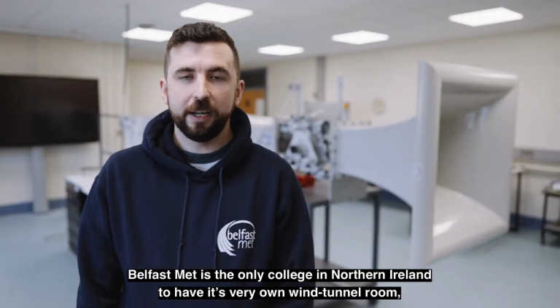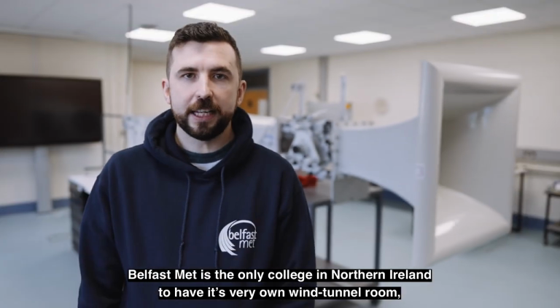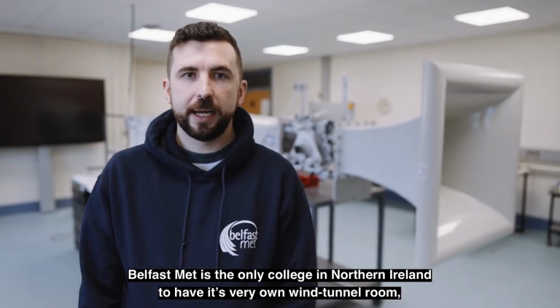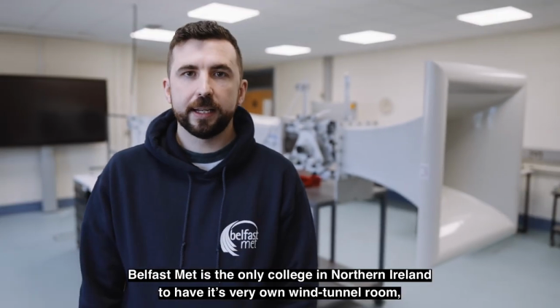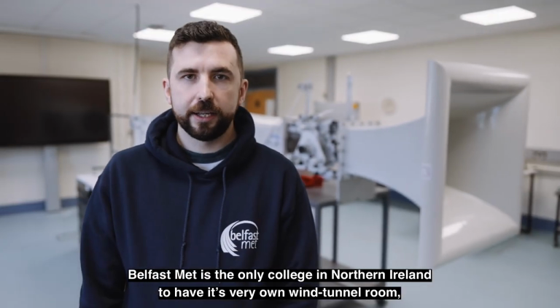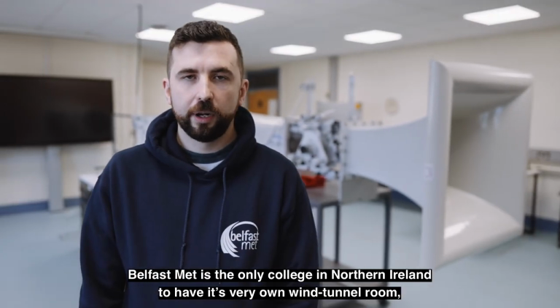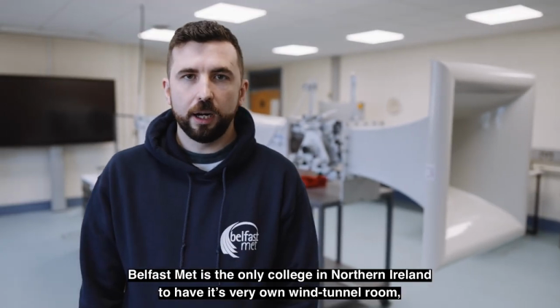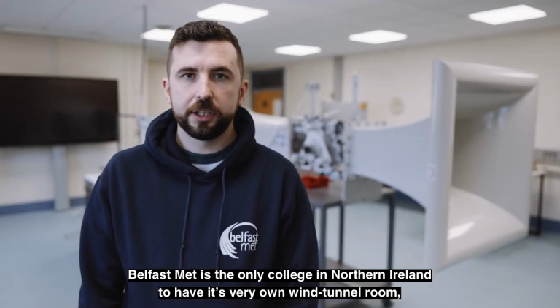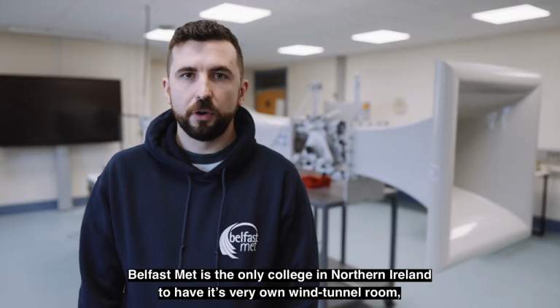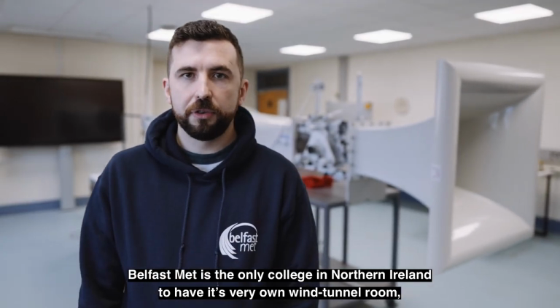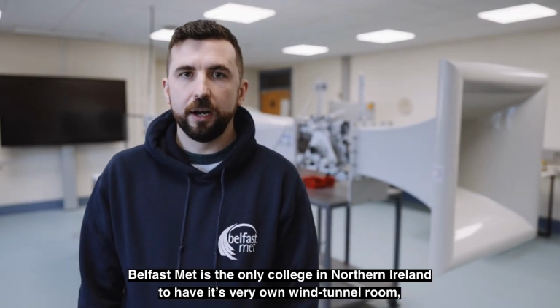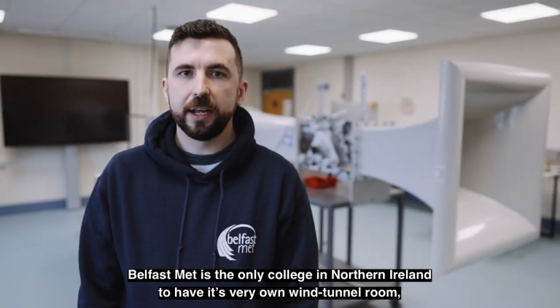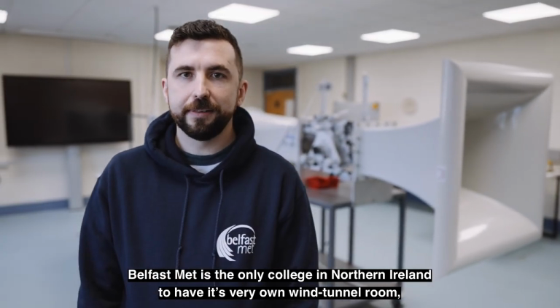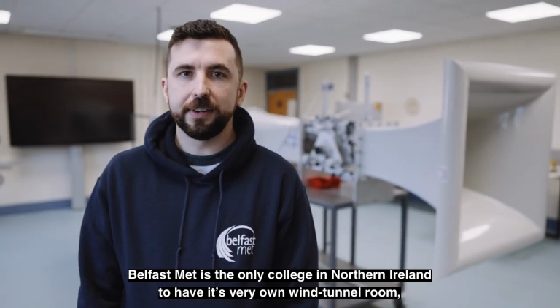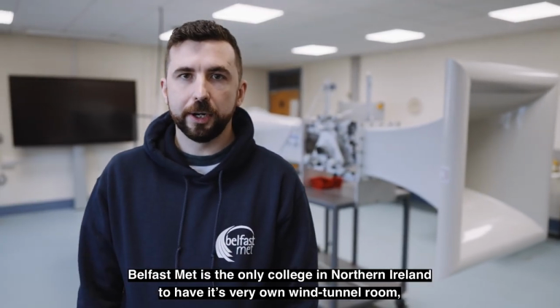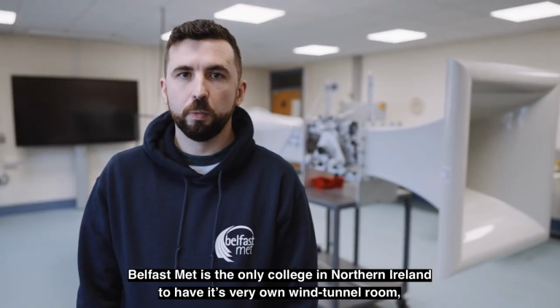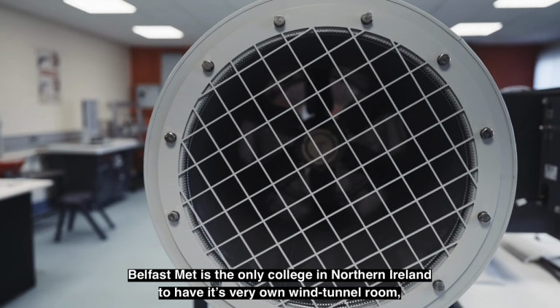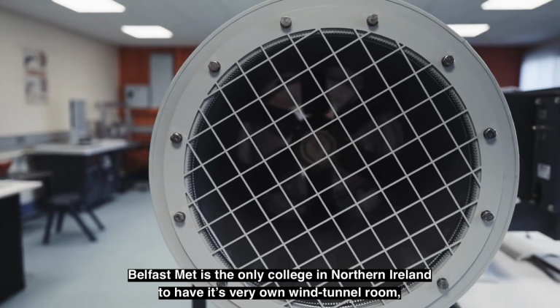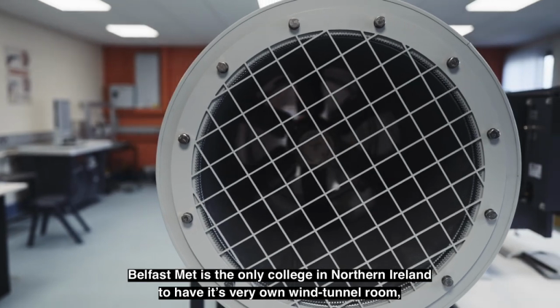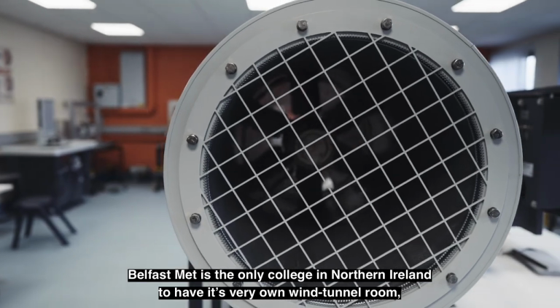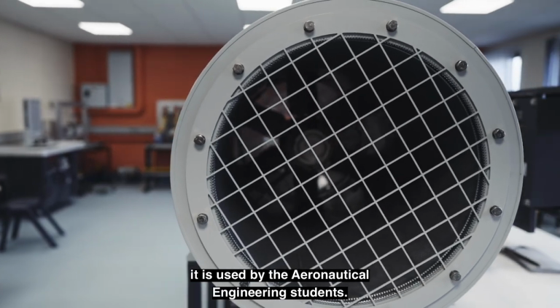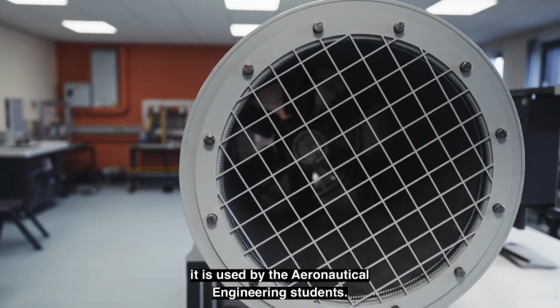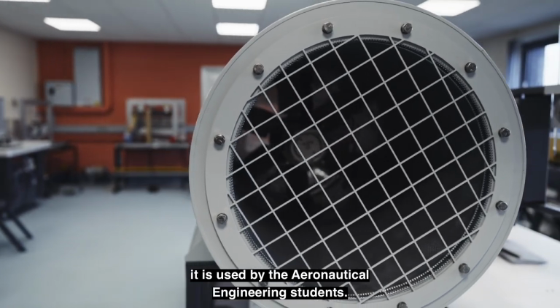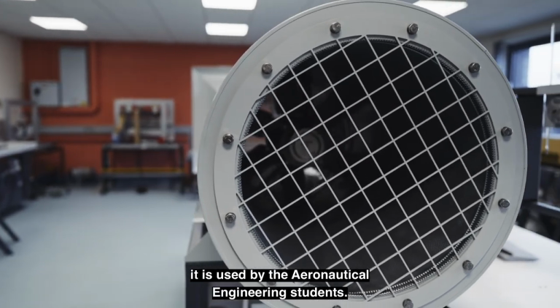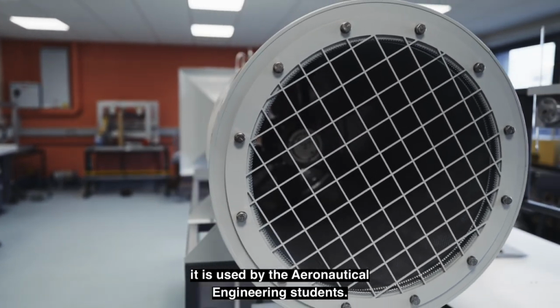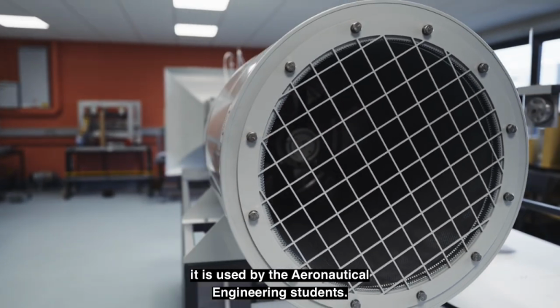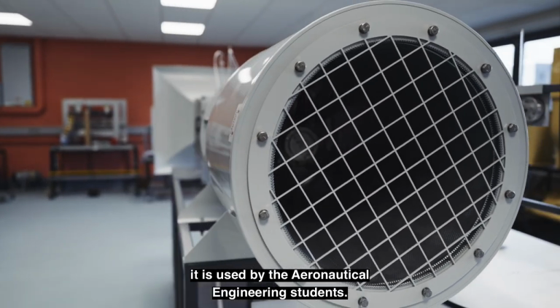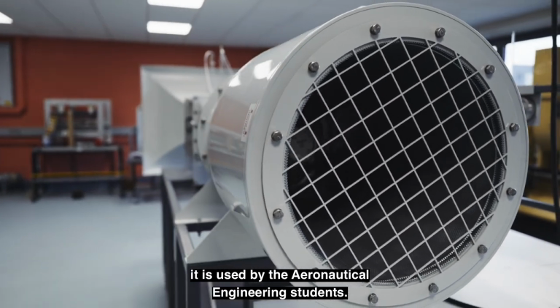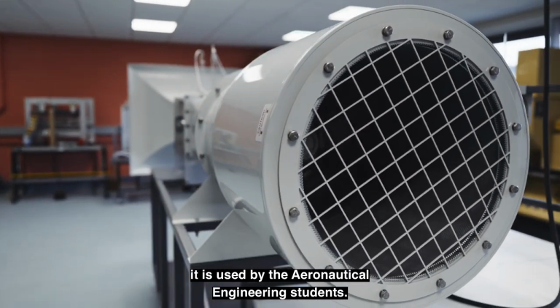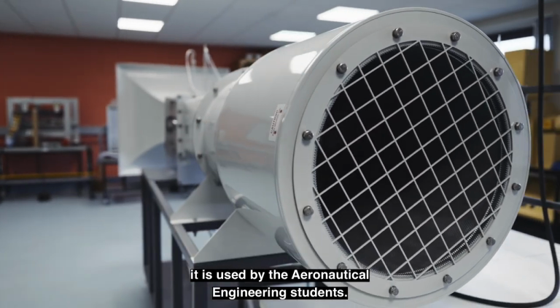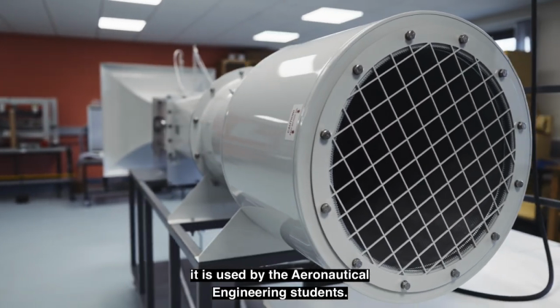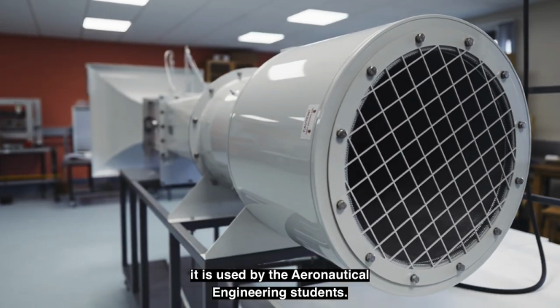Belfast Met is the only college in Northern Ireland to have its very own wind tunnel room. It is used by aeronautical engineering students.